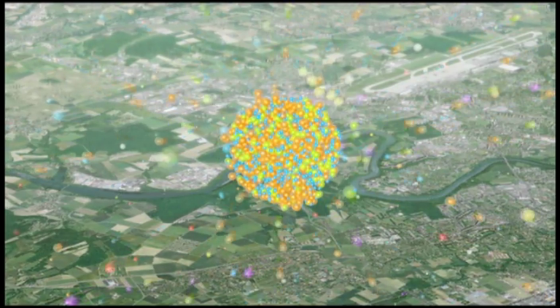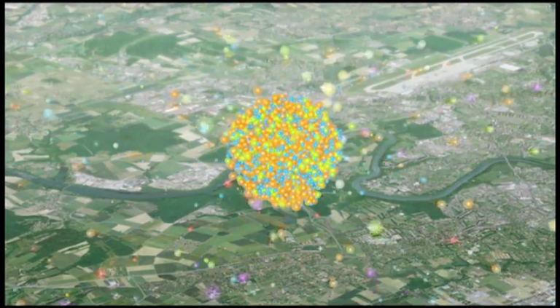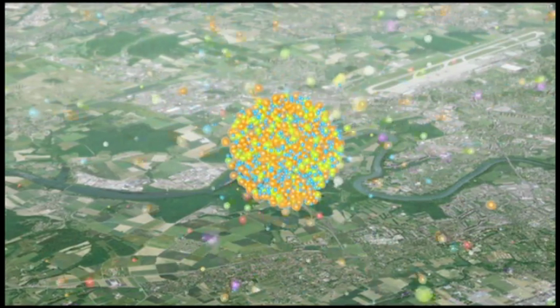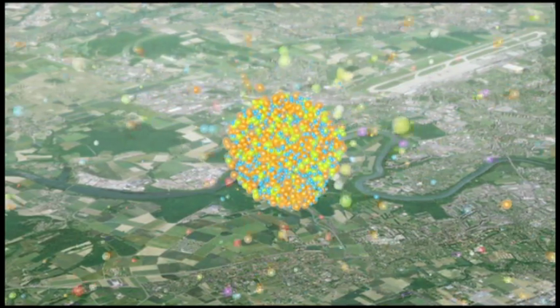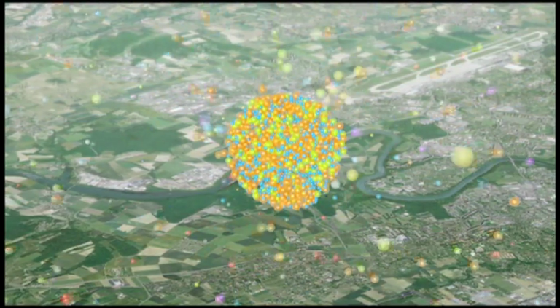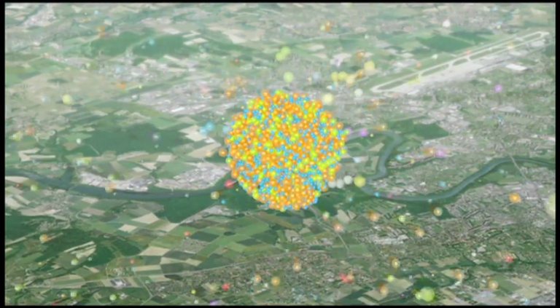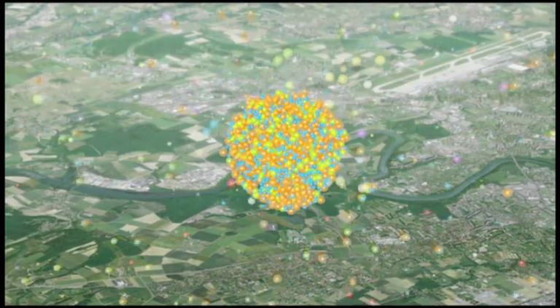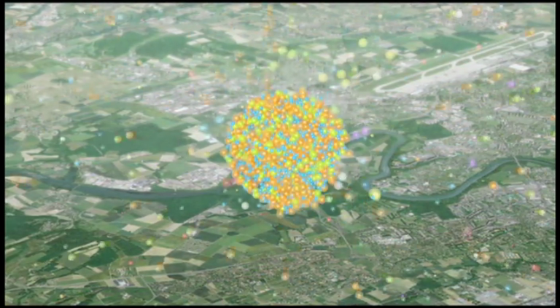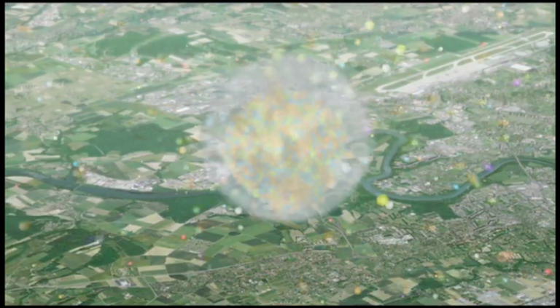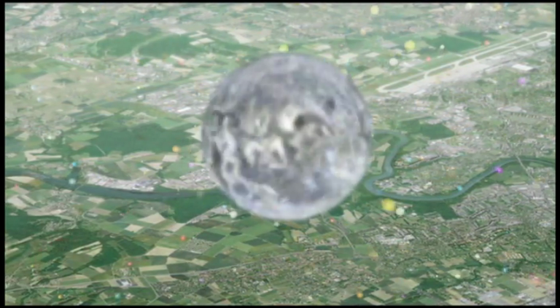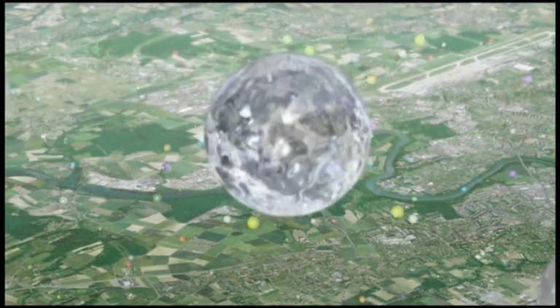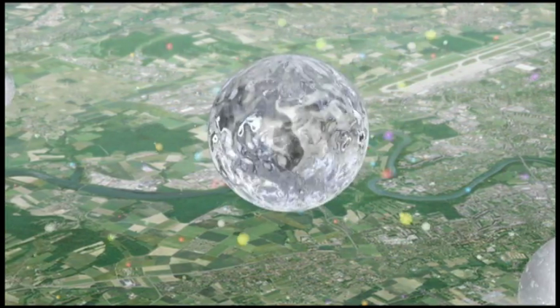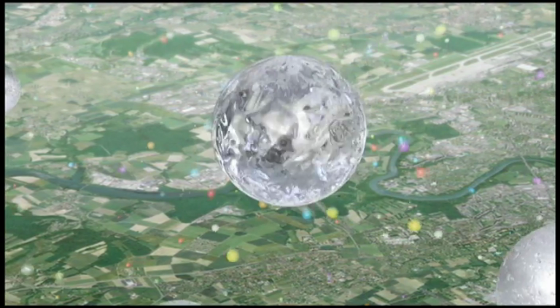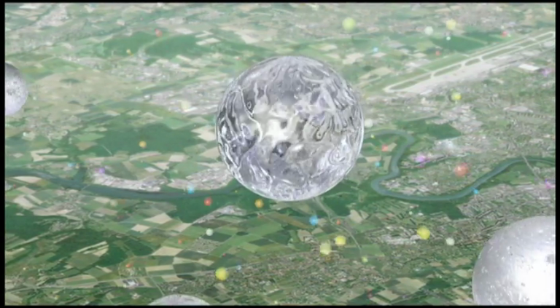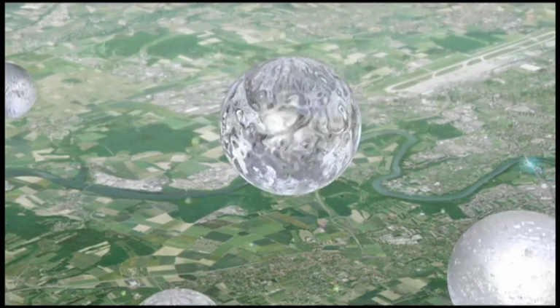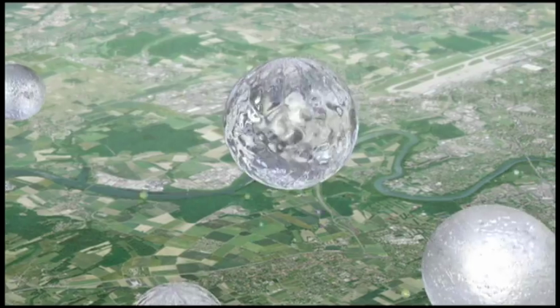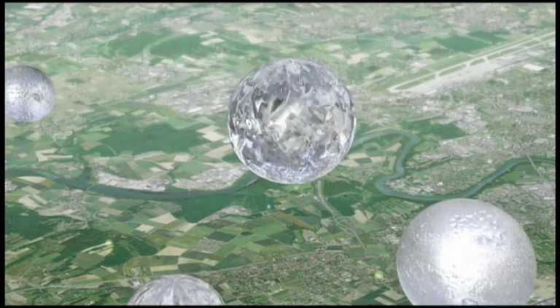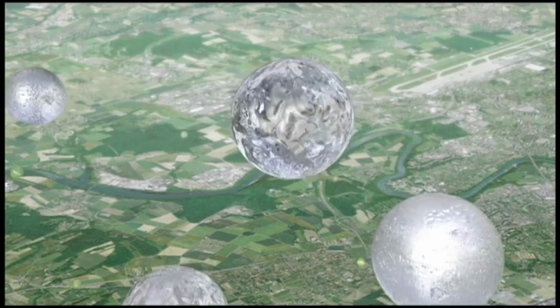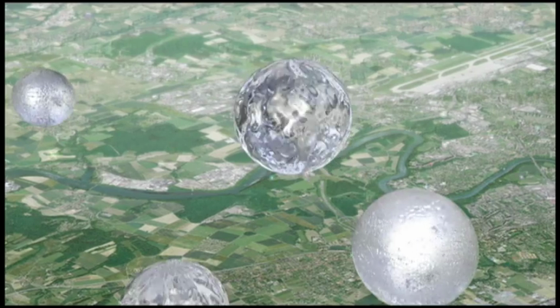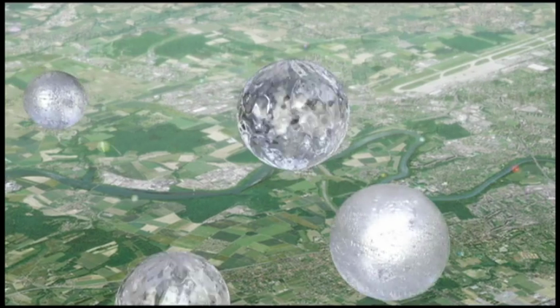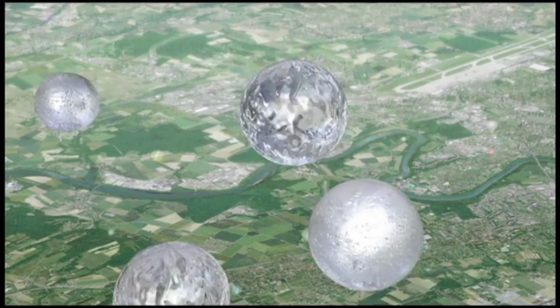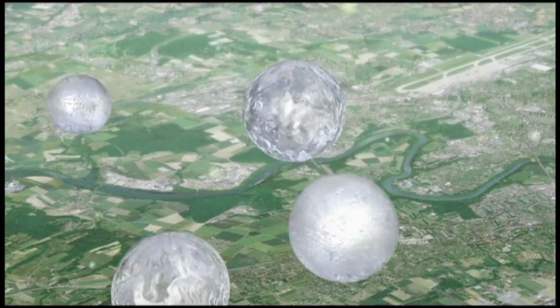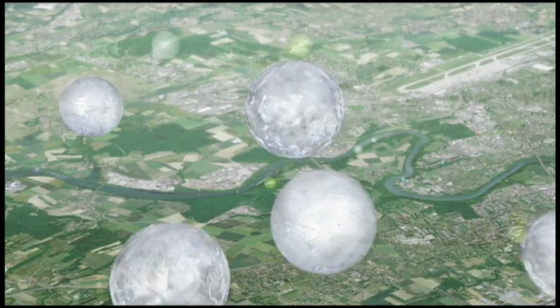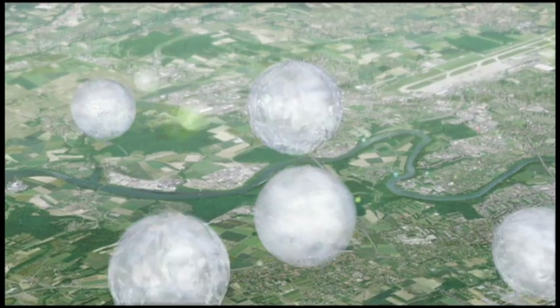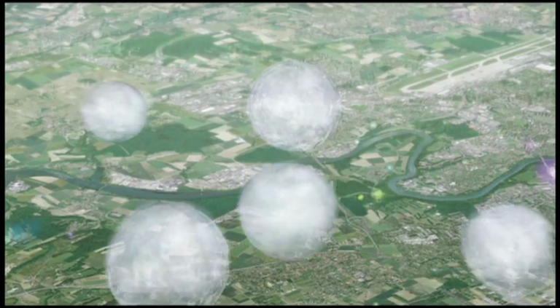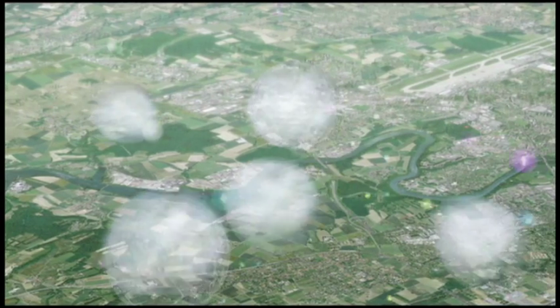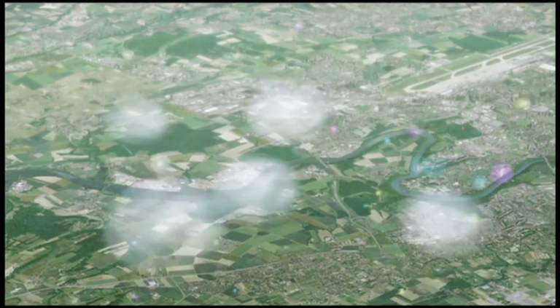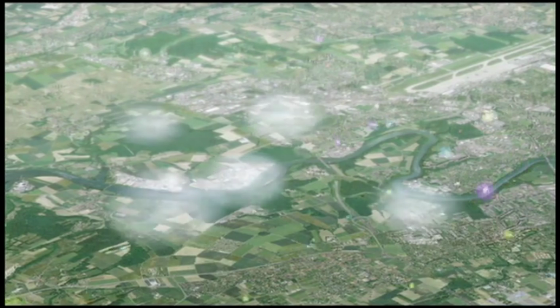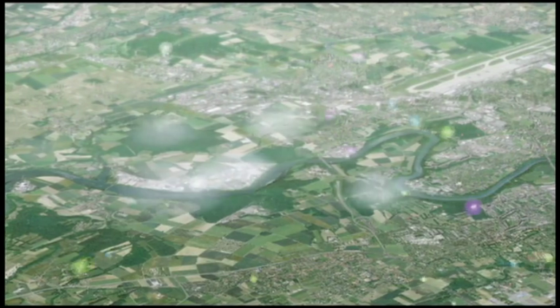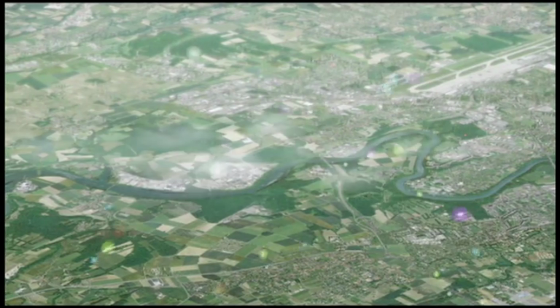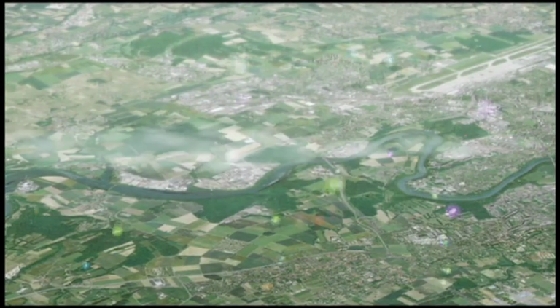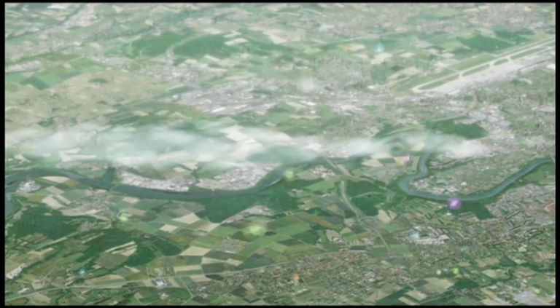Investigating additional vapors, such as organic species produced for example by trees, will be the next step for Cloud.